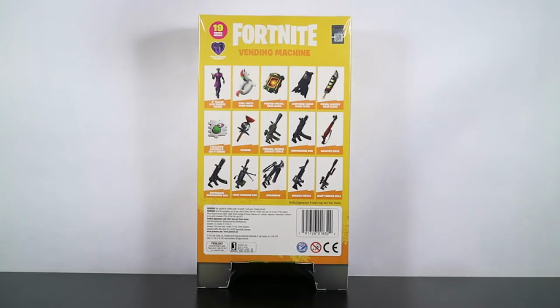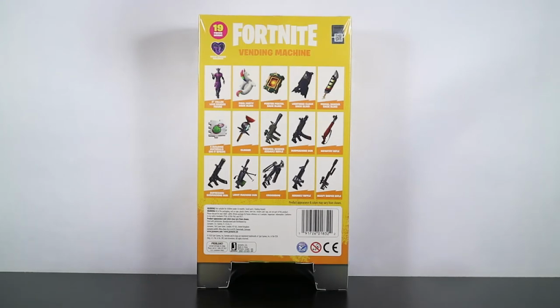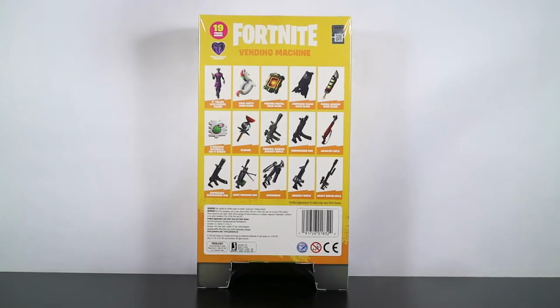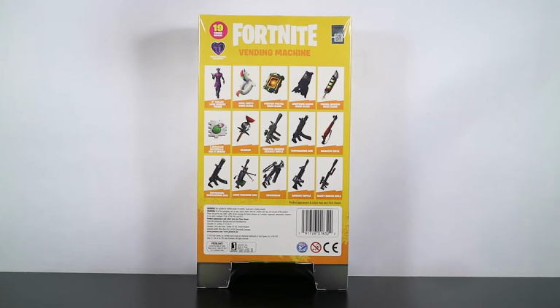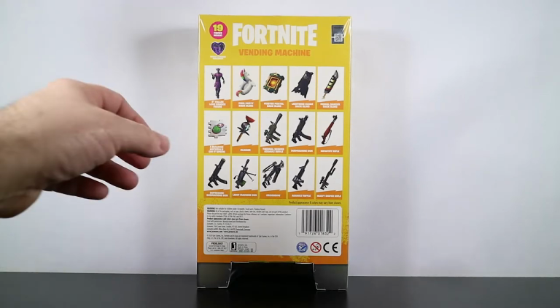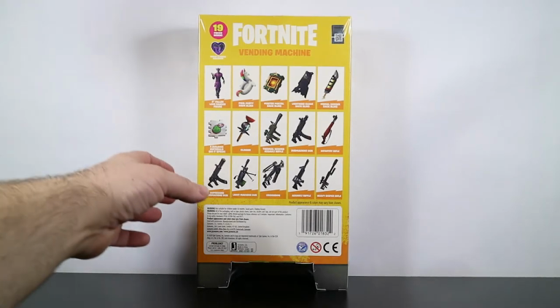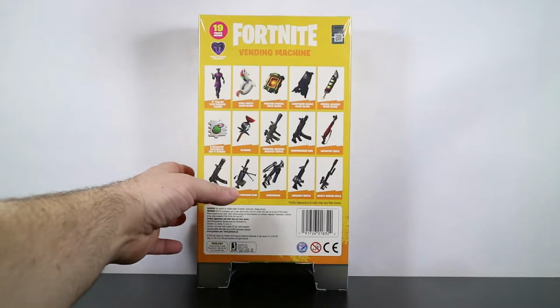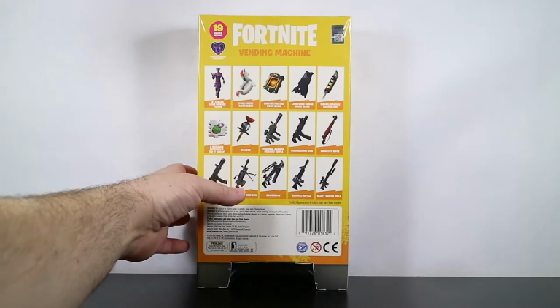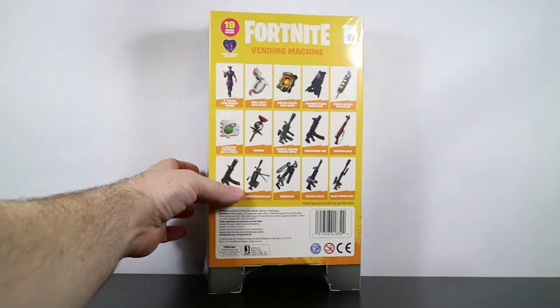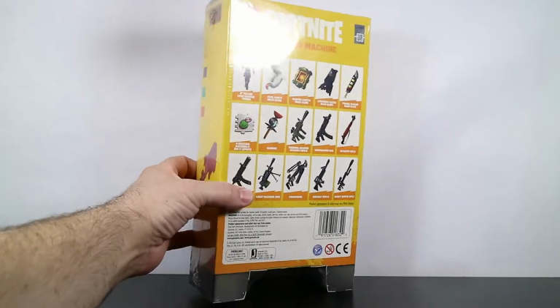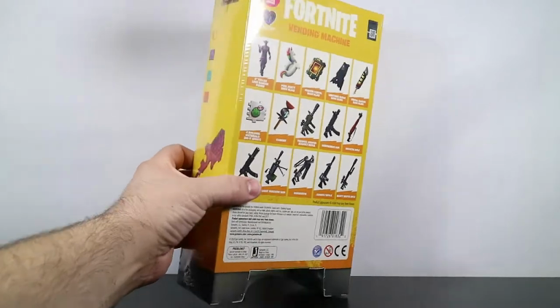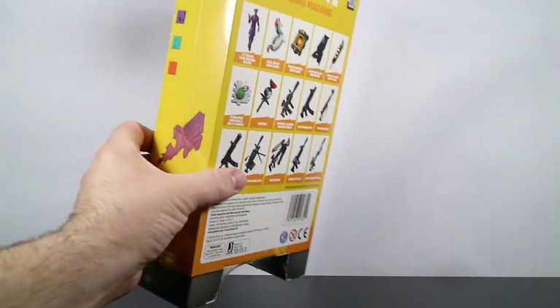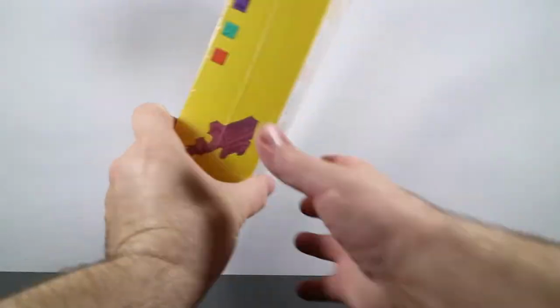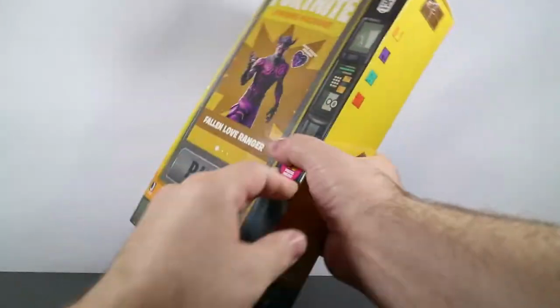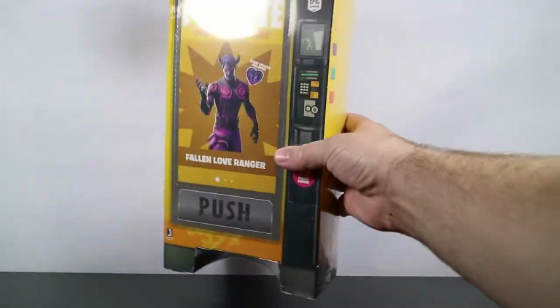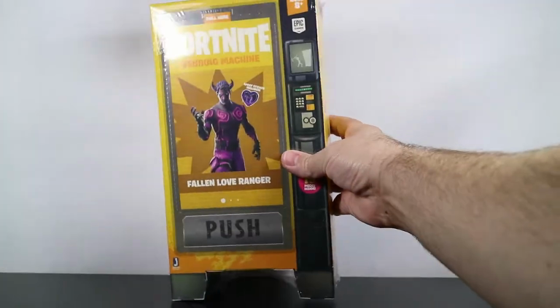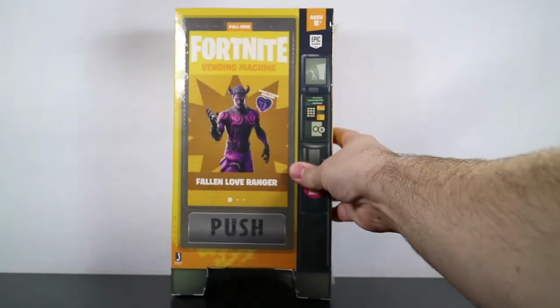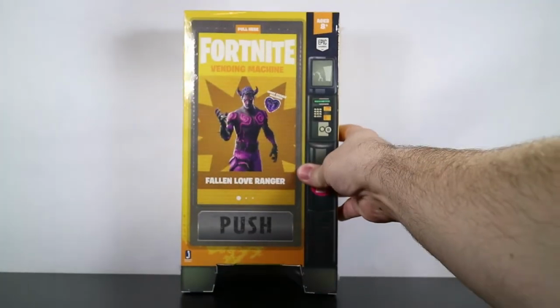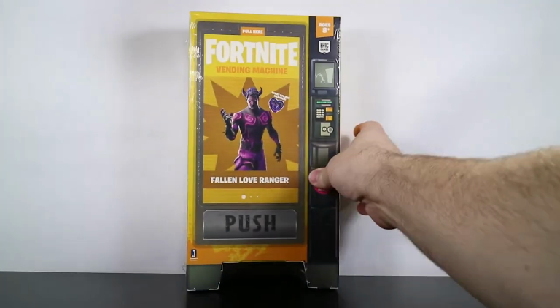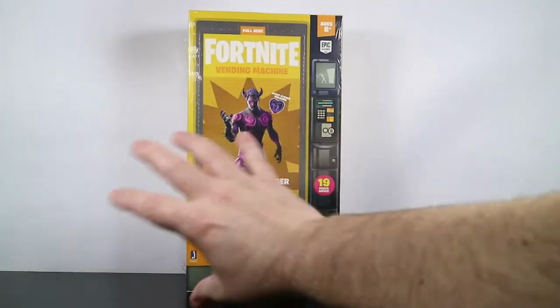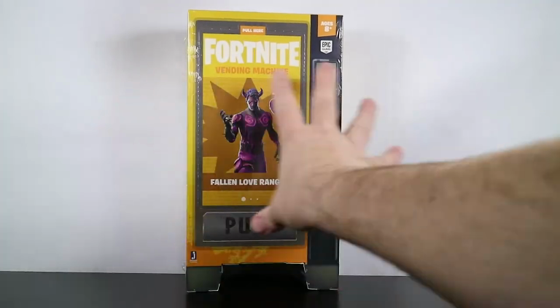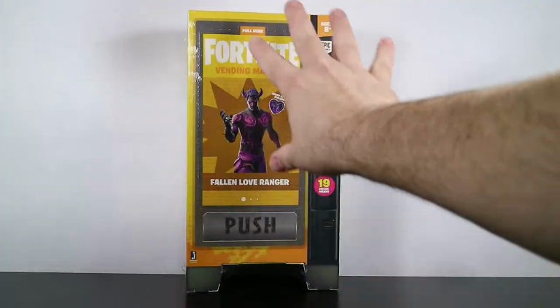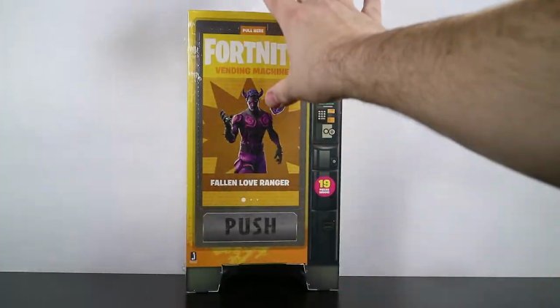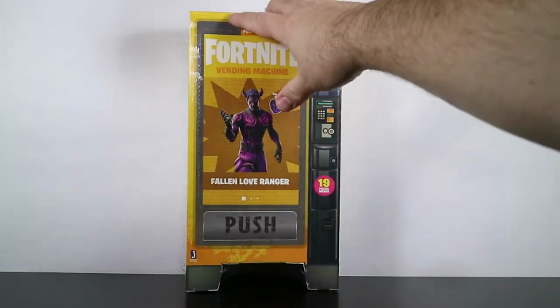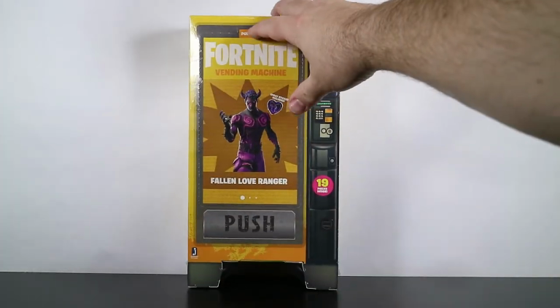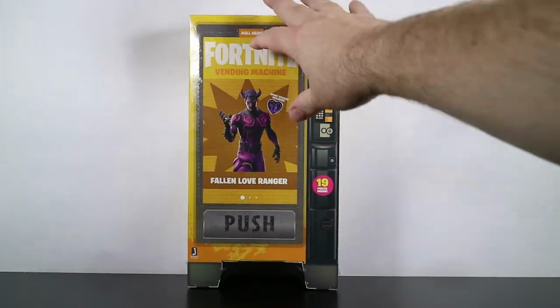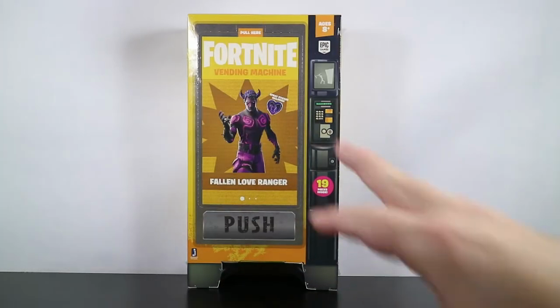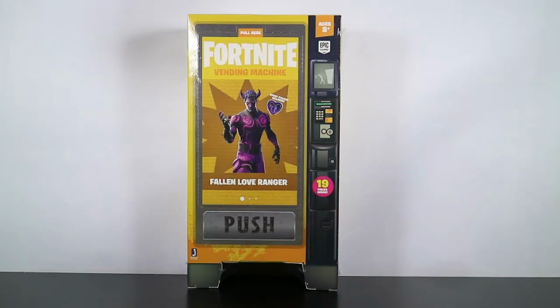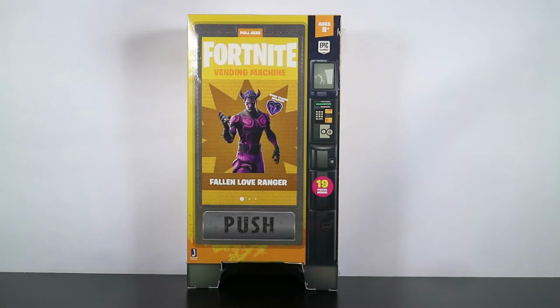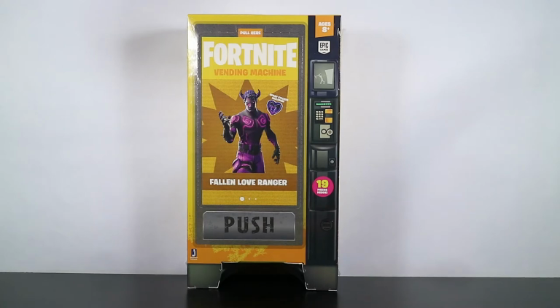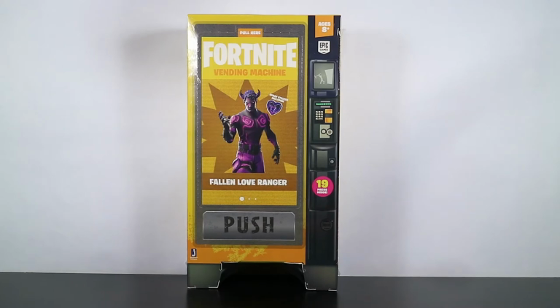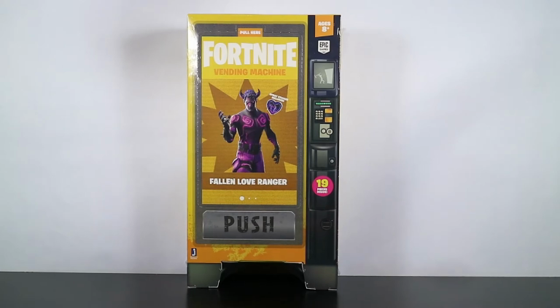That's the packaging and what's different about it. It's really pretty cool — I like the design and I like the look of it.